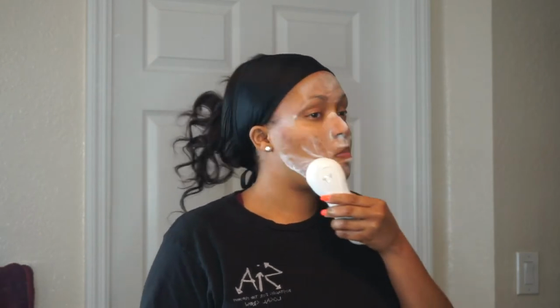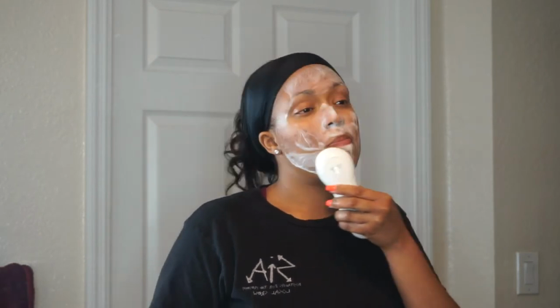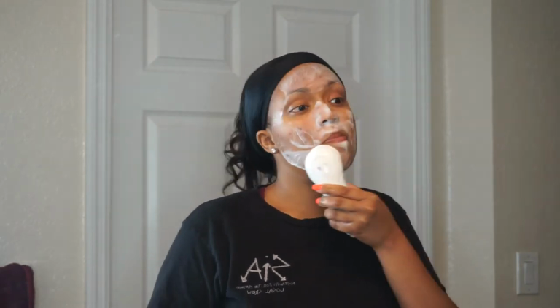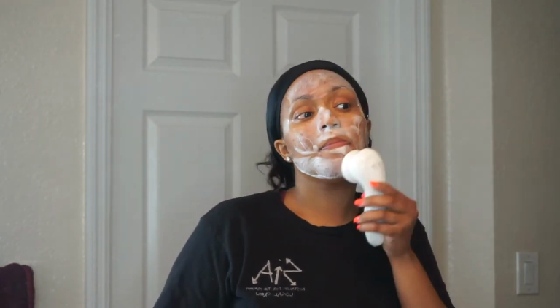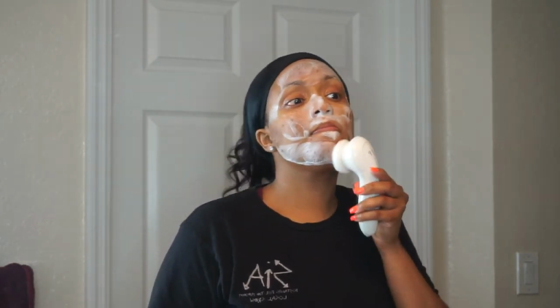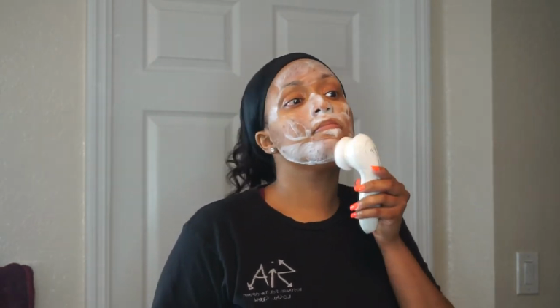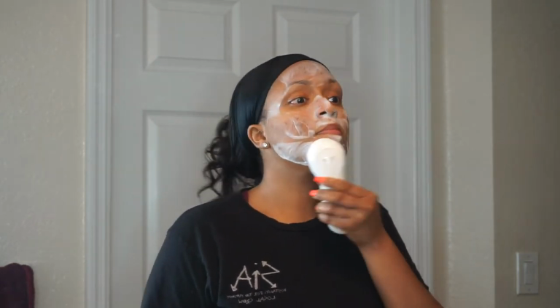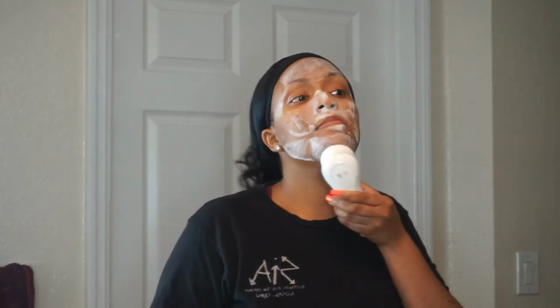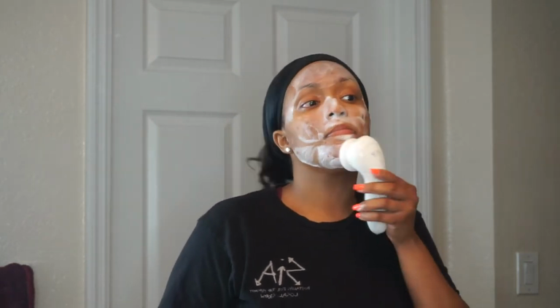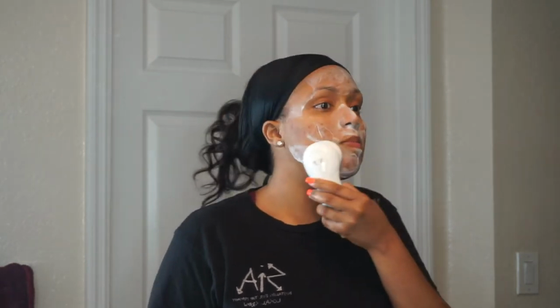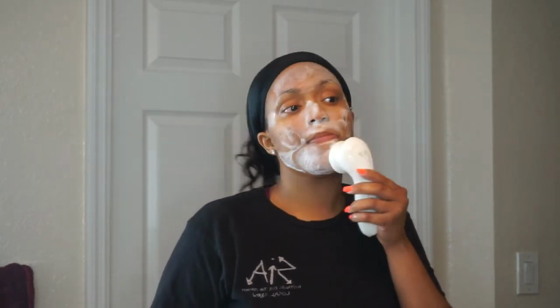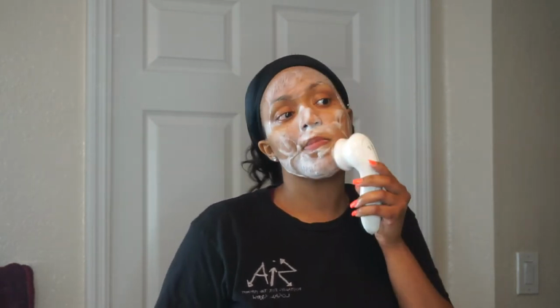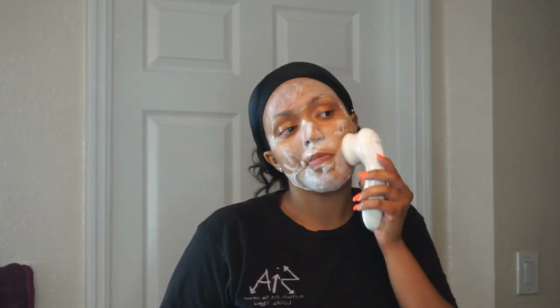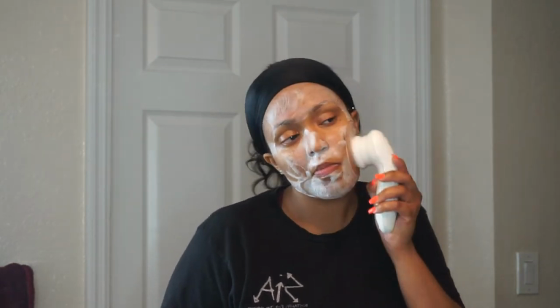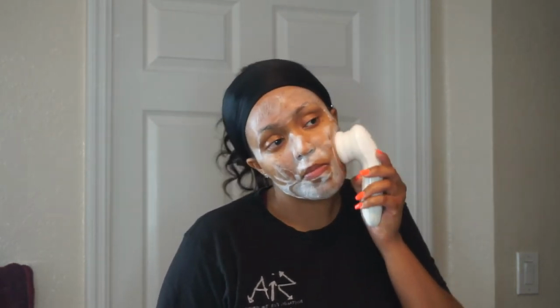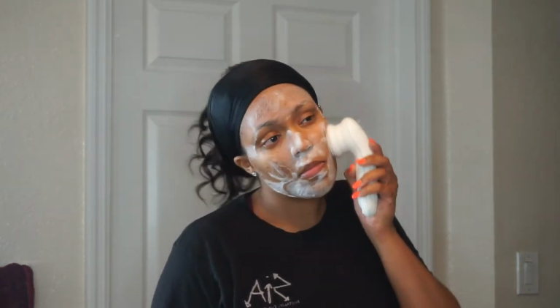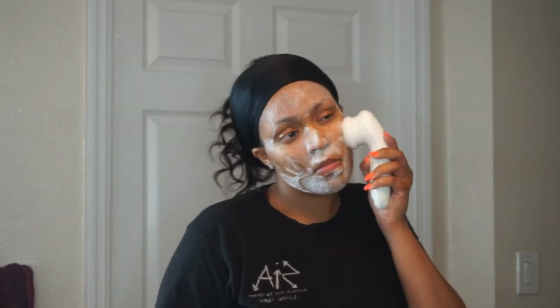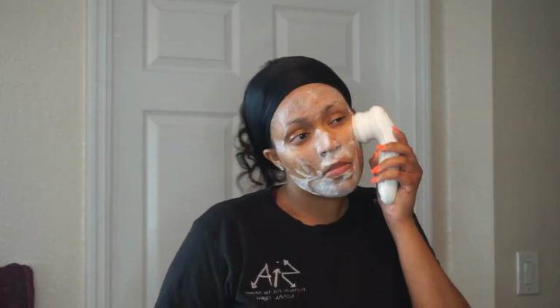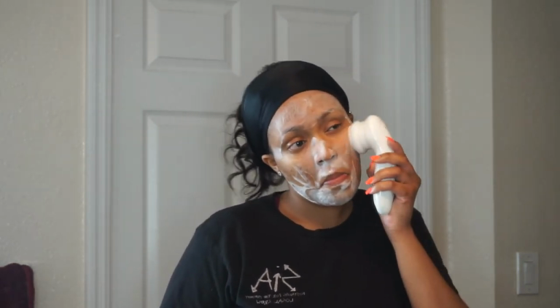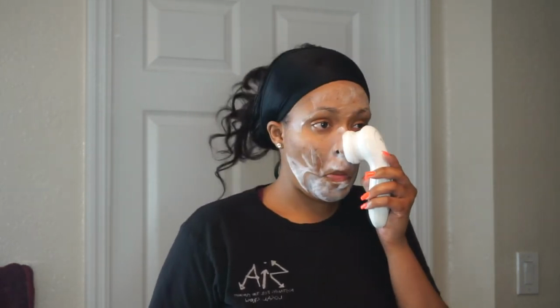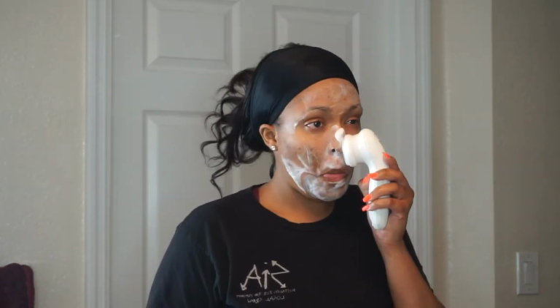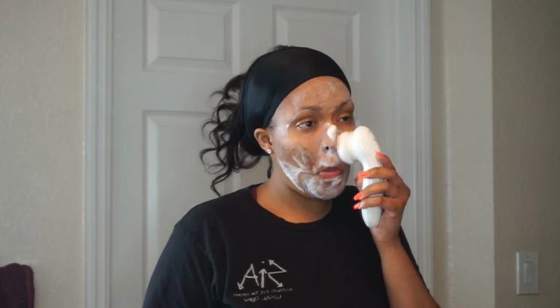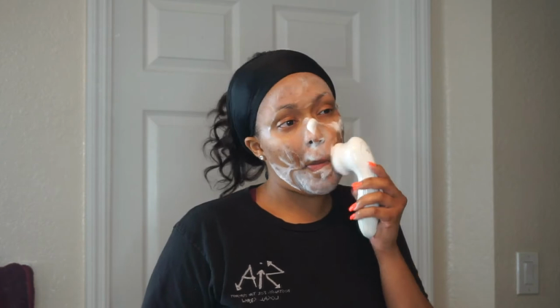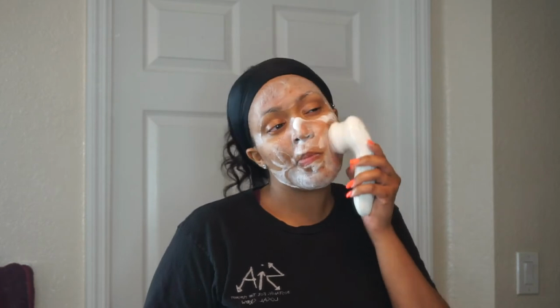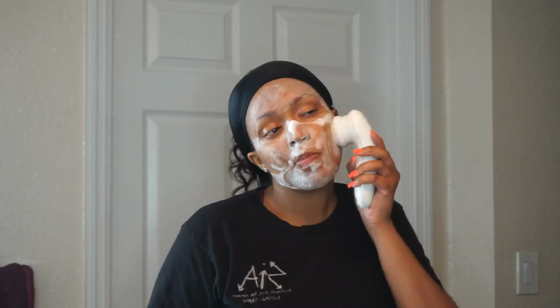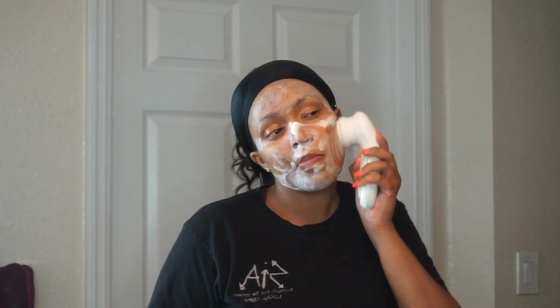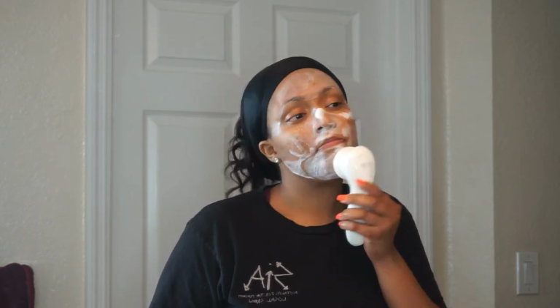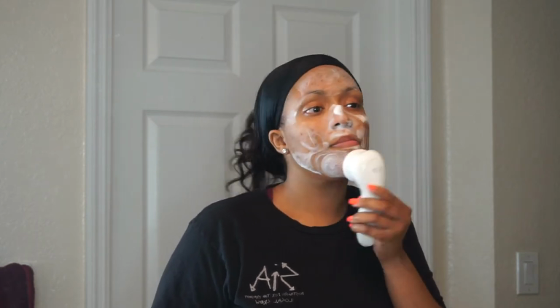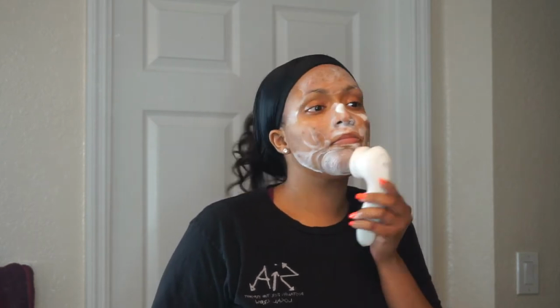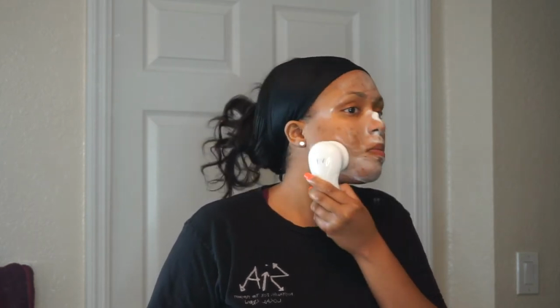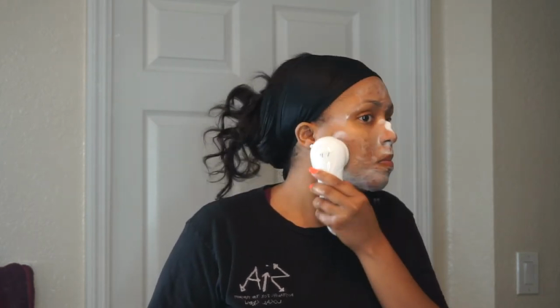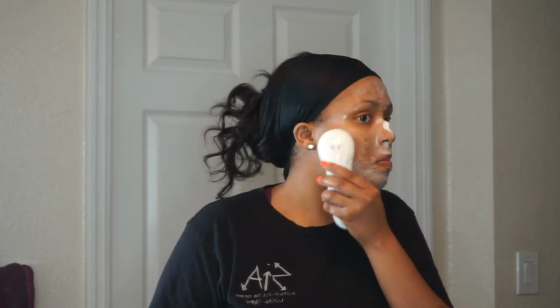If you haven't already, I do have a video of my morning skincare routine. I will be sure to link that down below in the description box, so make sure you guys check that out.